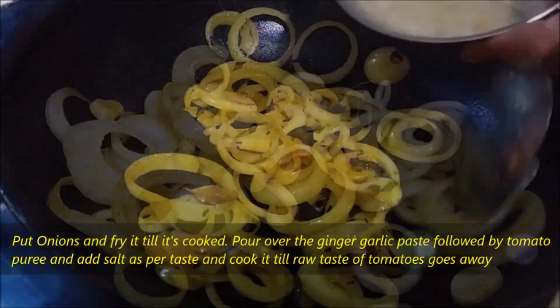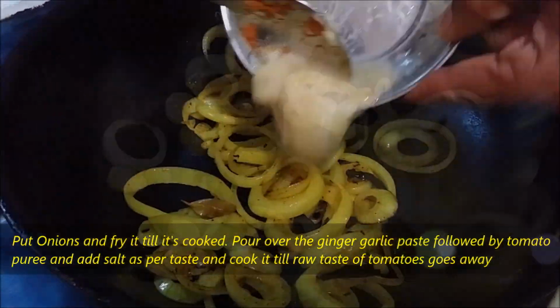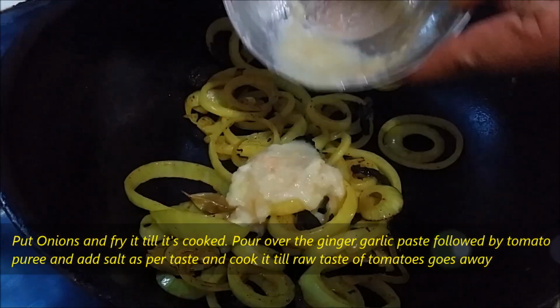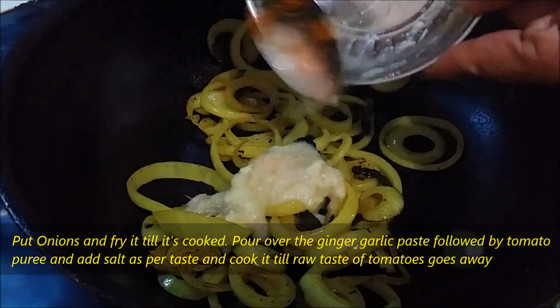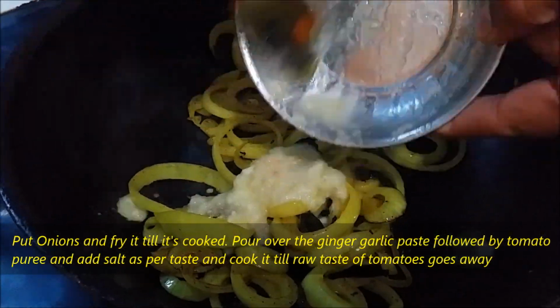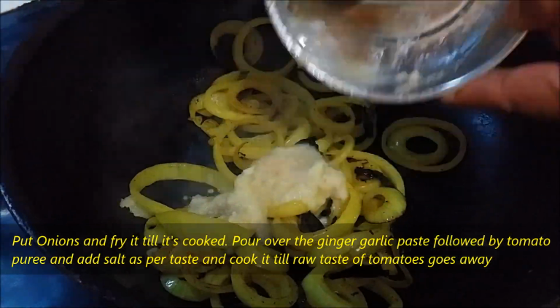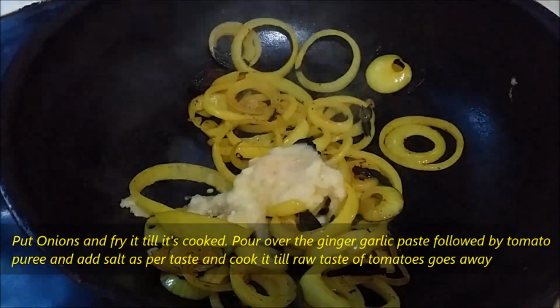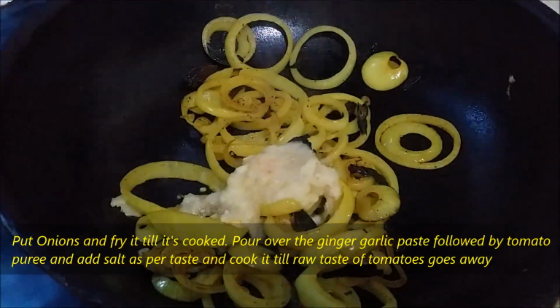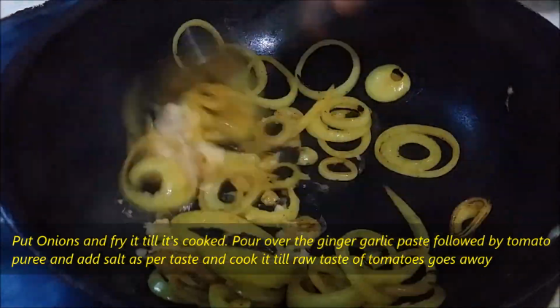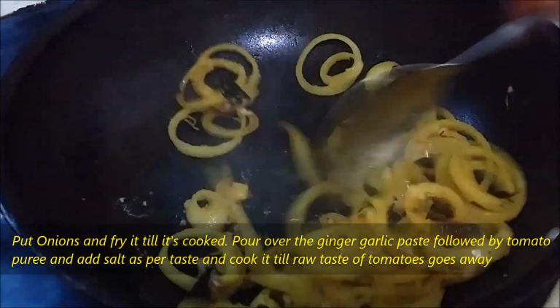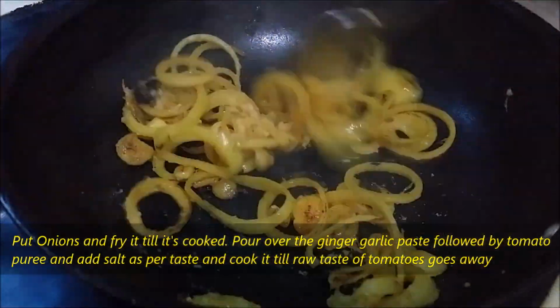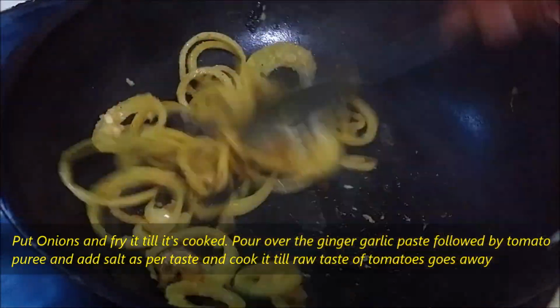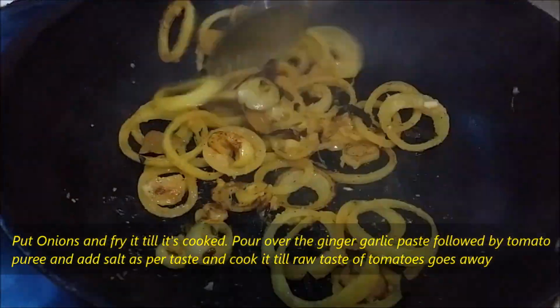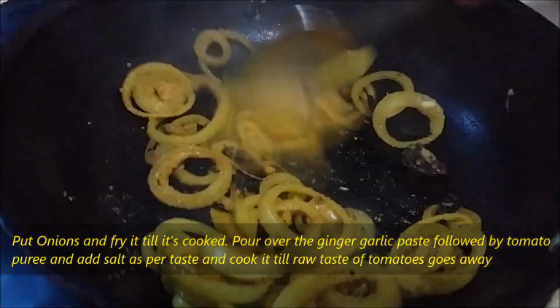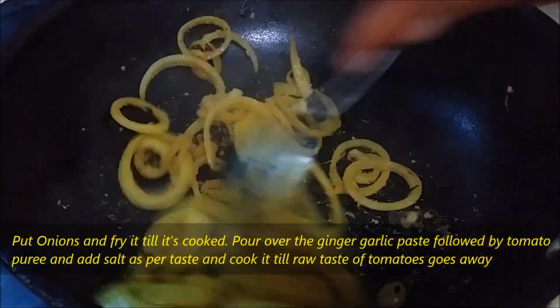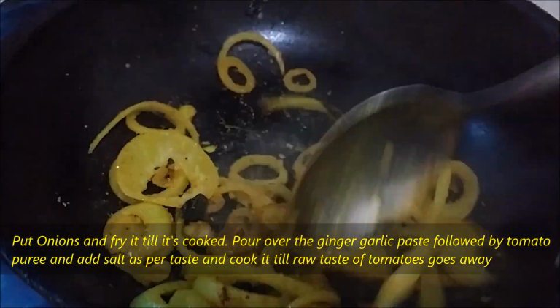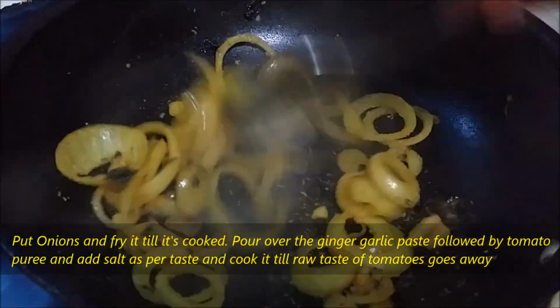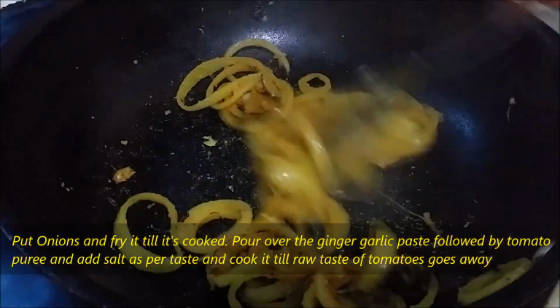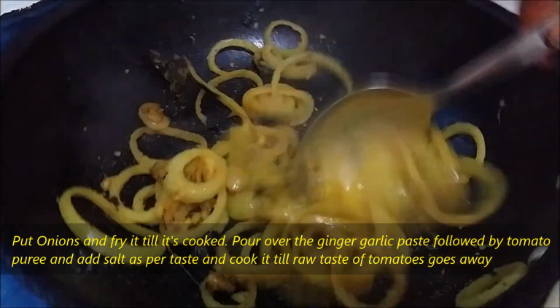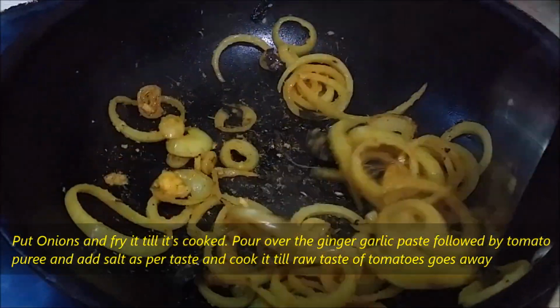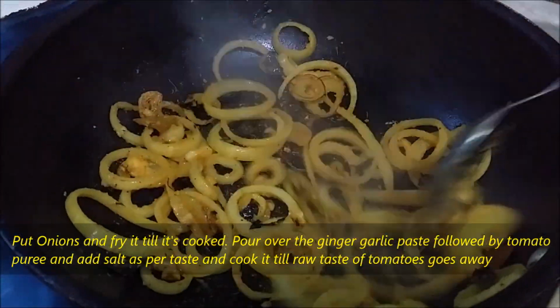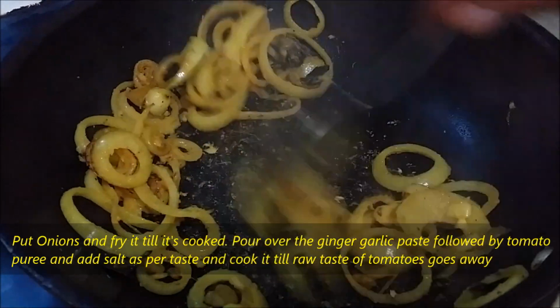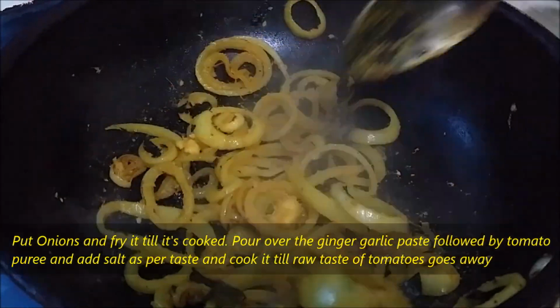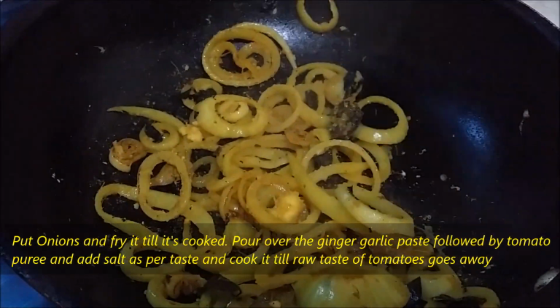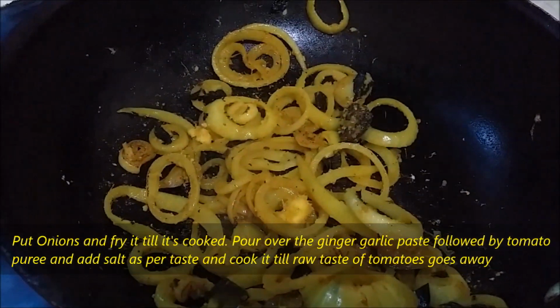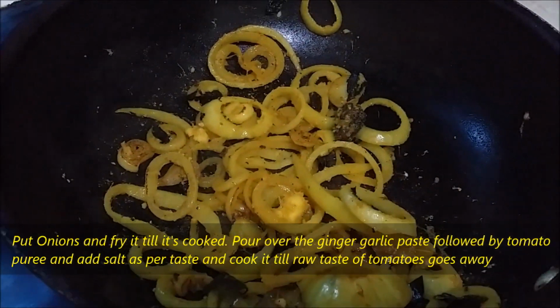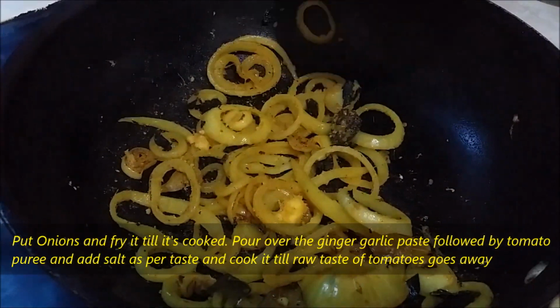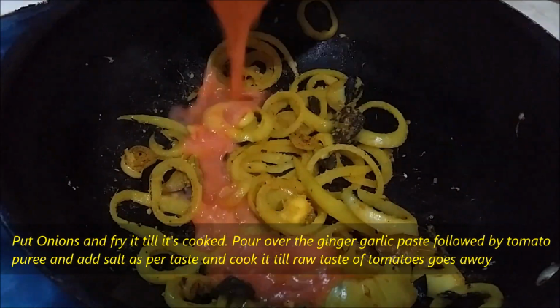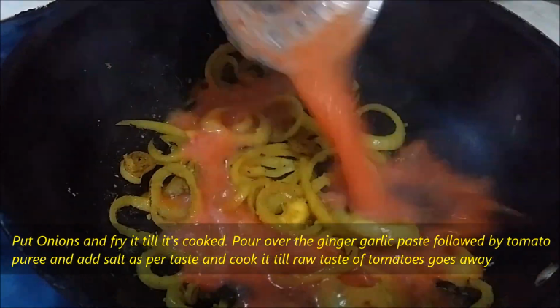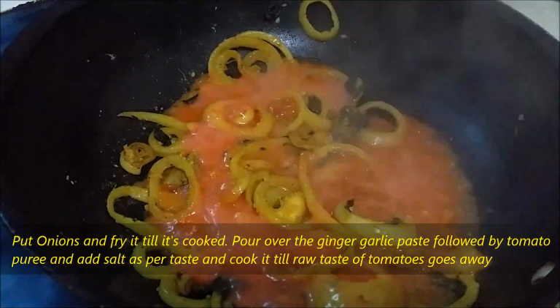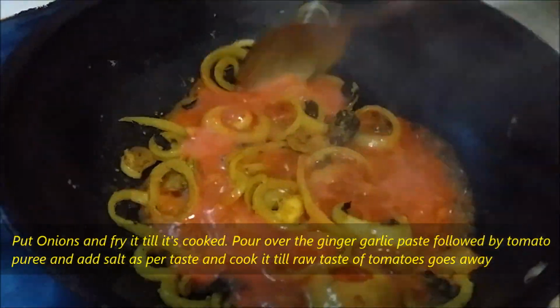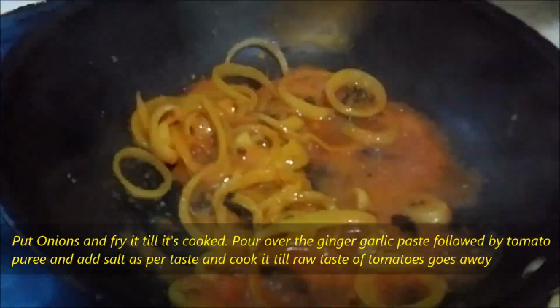Pour over the ginger garlic paste followed by tomato puree. Add salt as per taste and cook it till the raw taste of the tomatoes goes away.